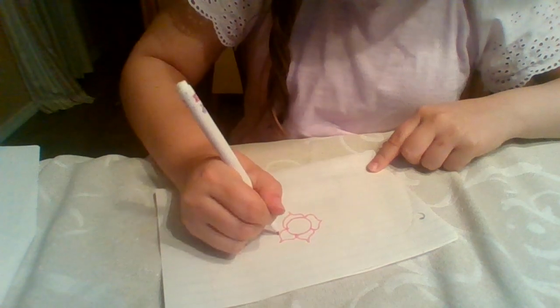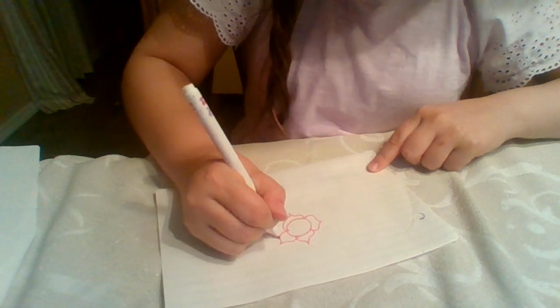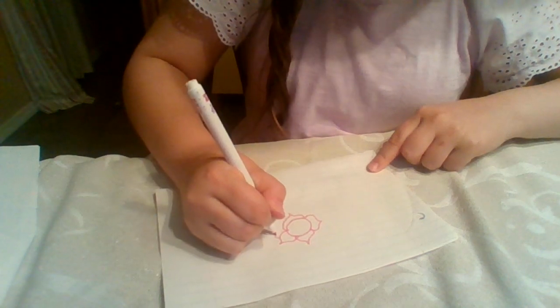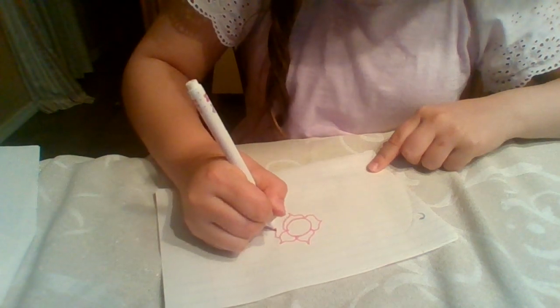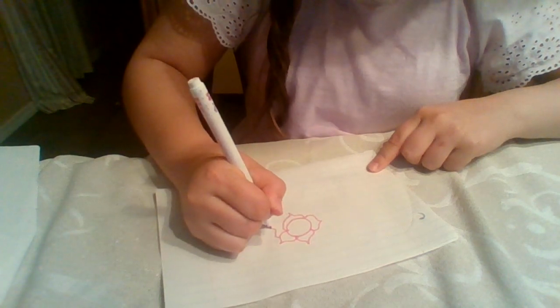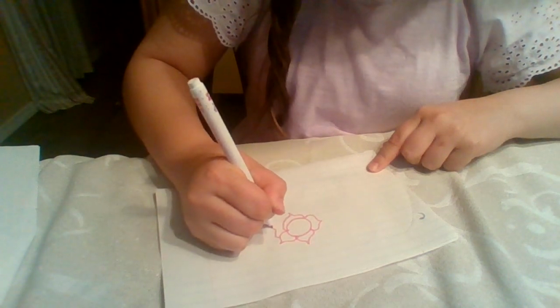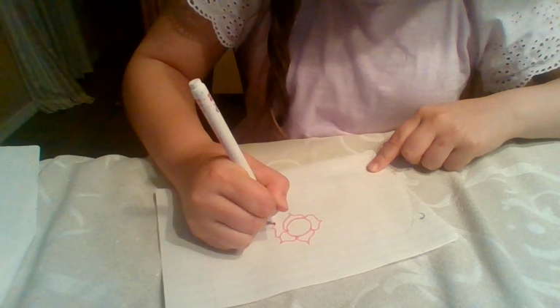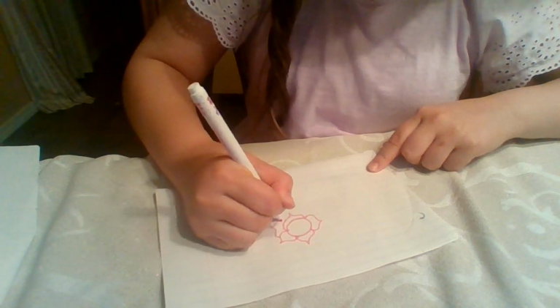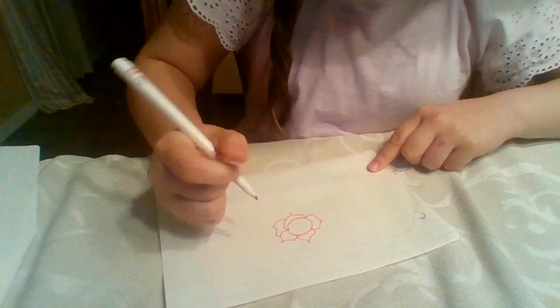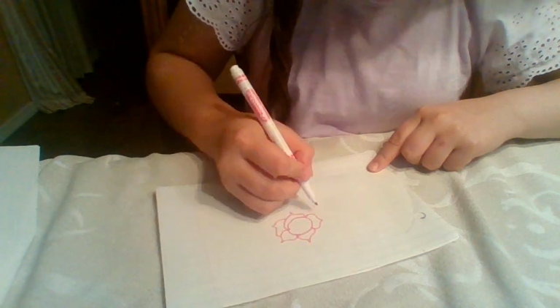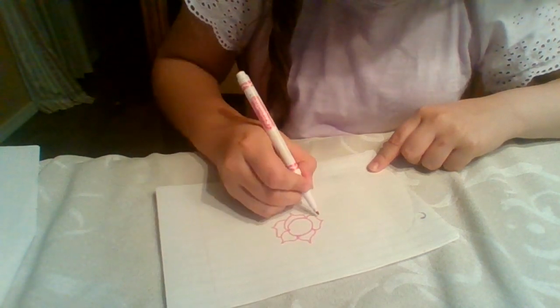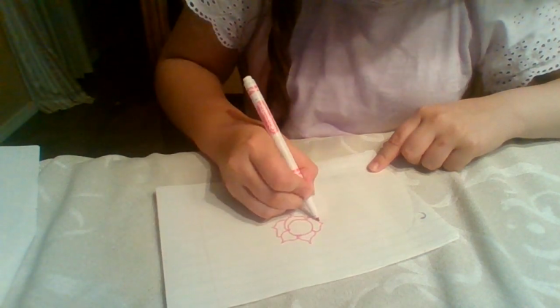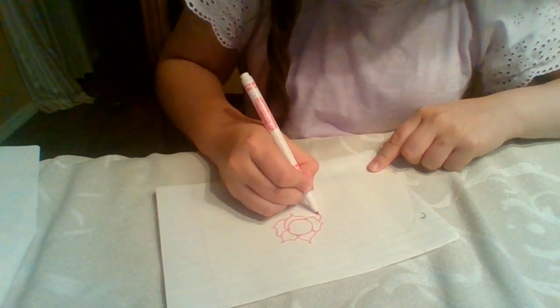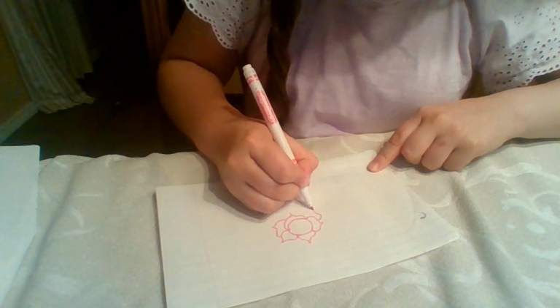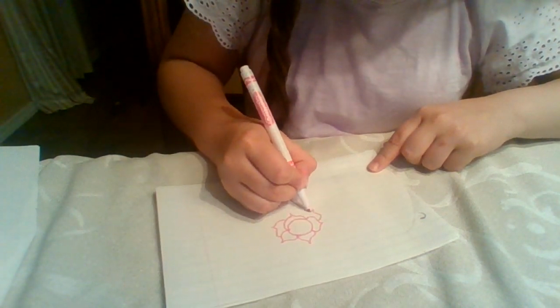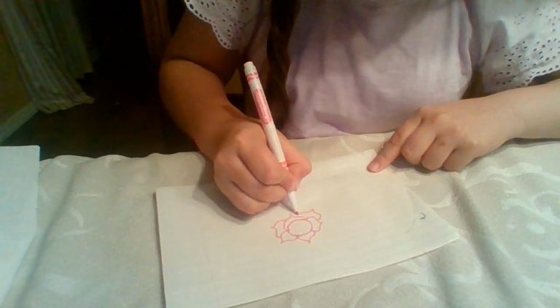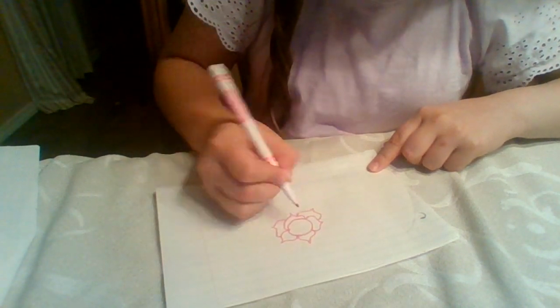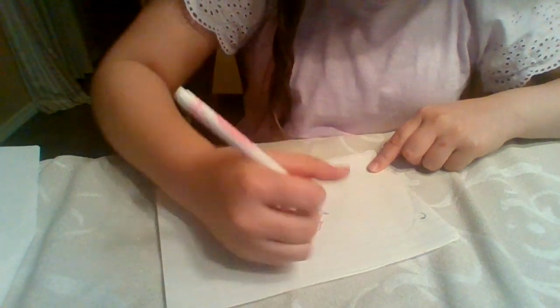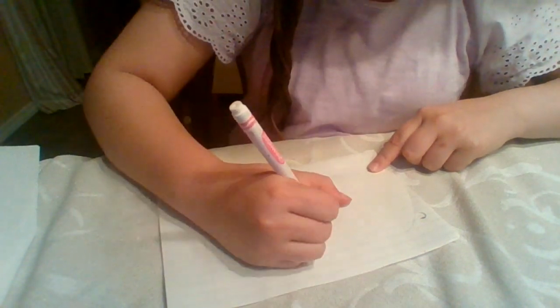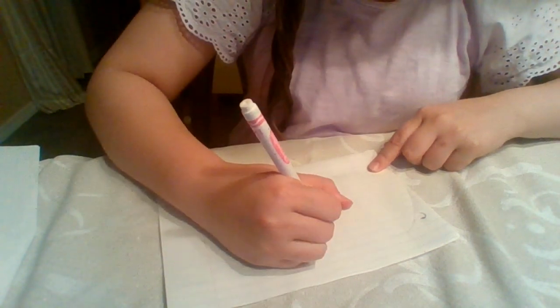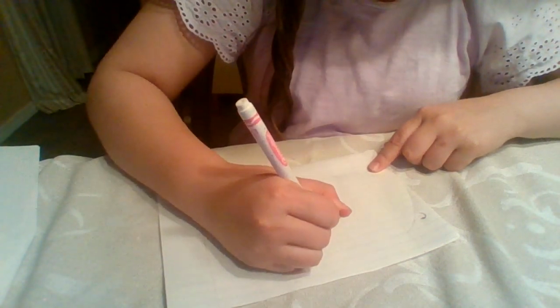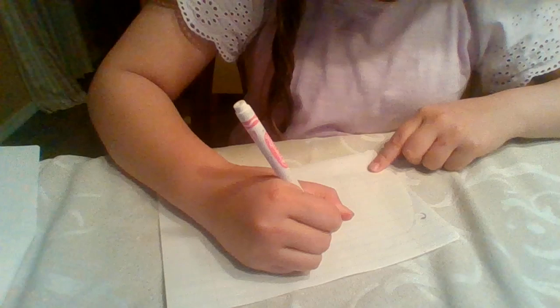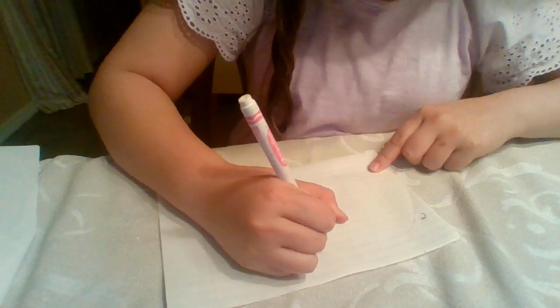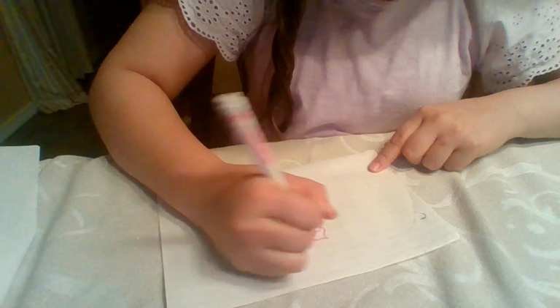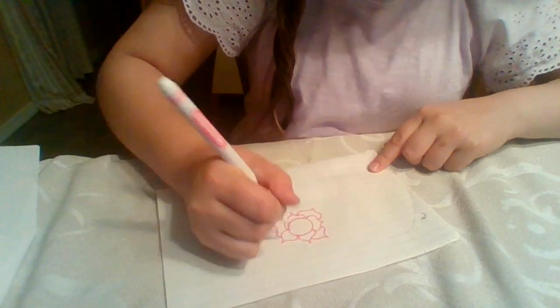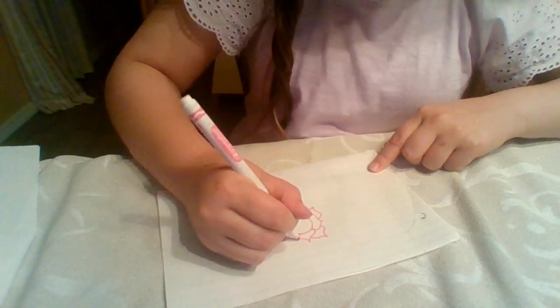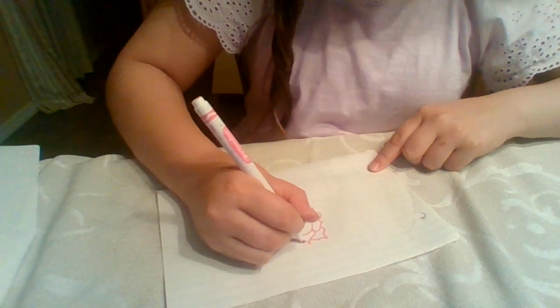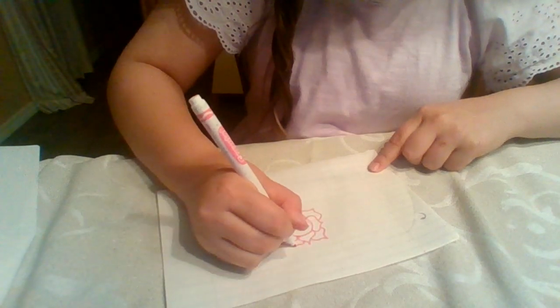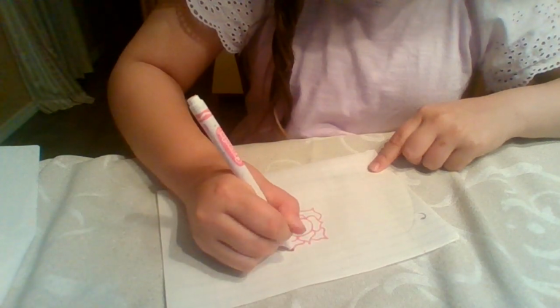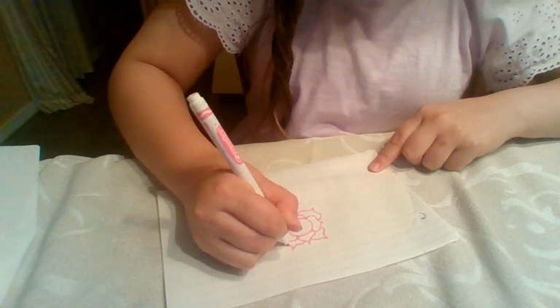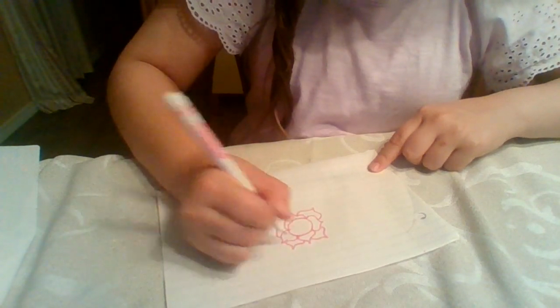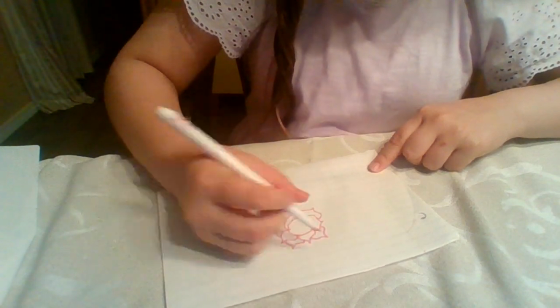And it doesn't have to be perfect. I draw this one a lot and it's not always perfect.